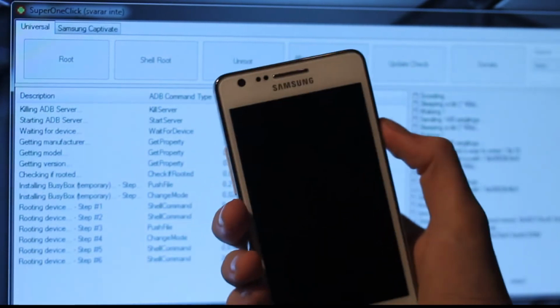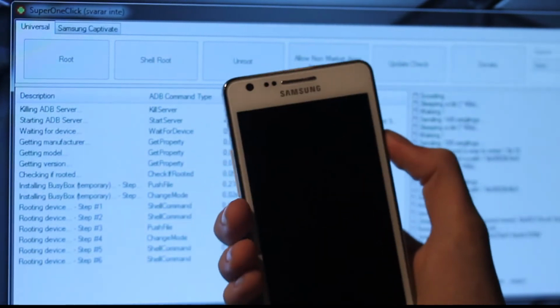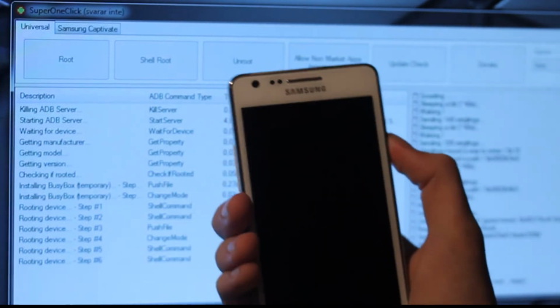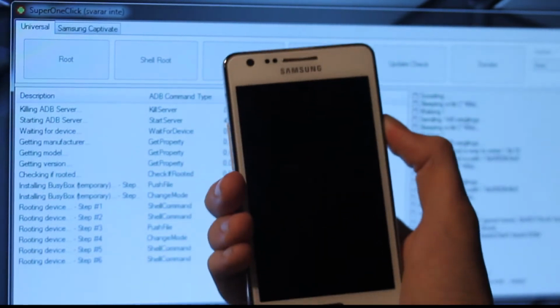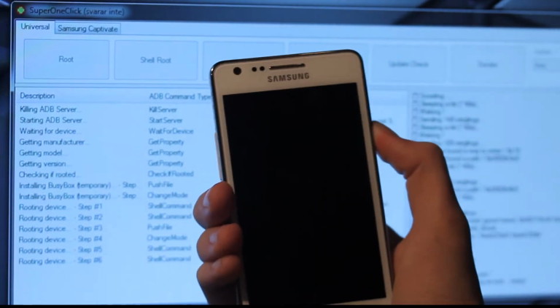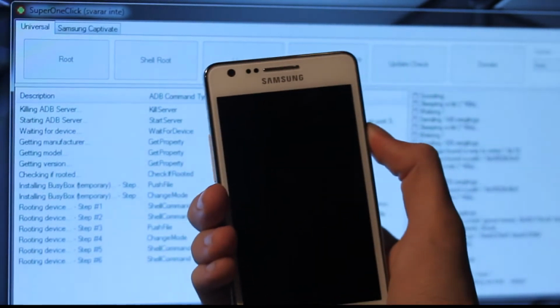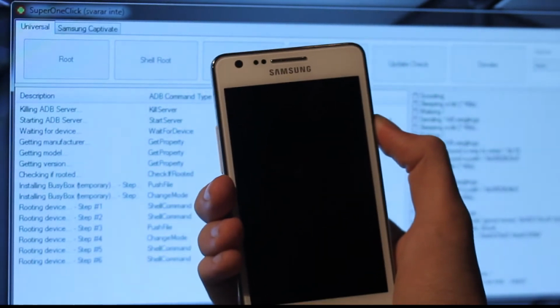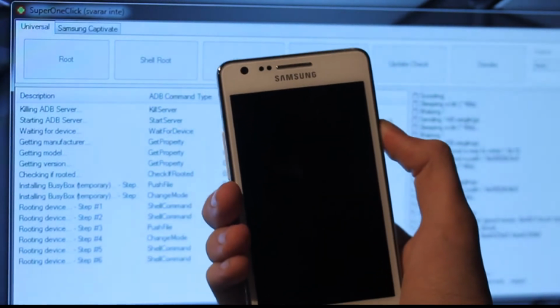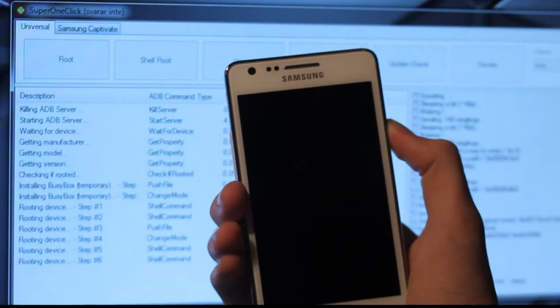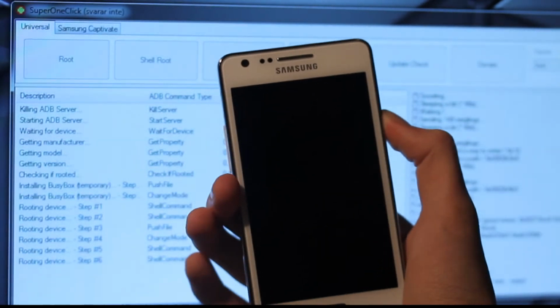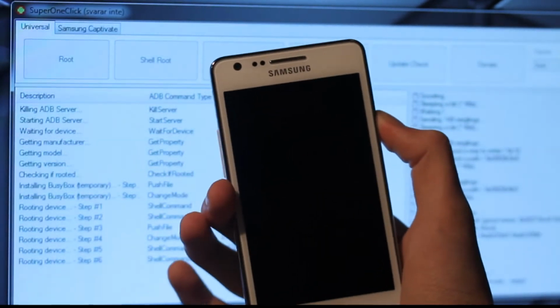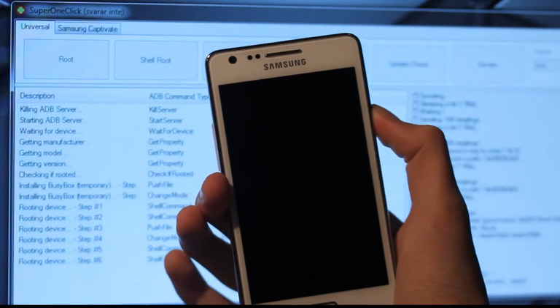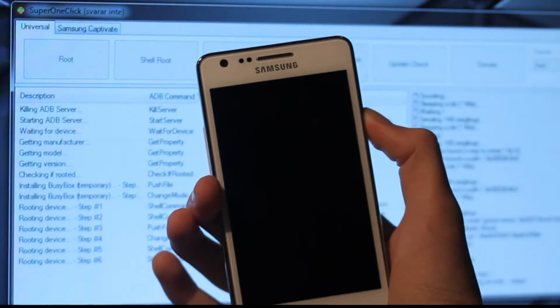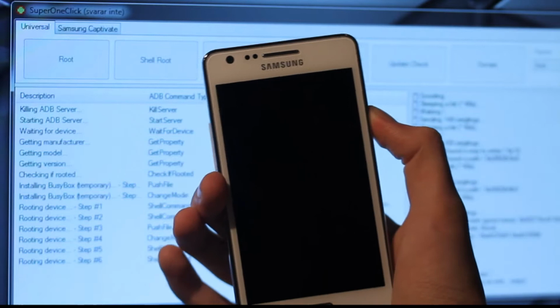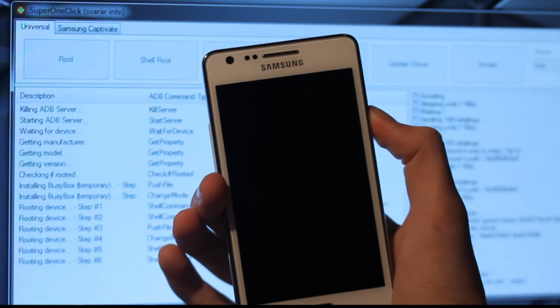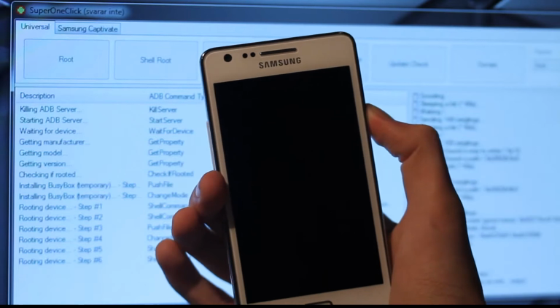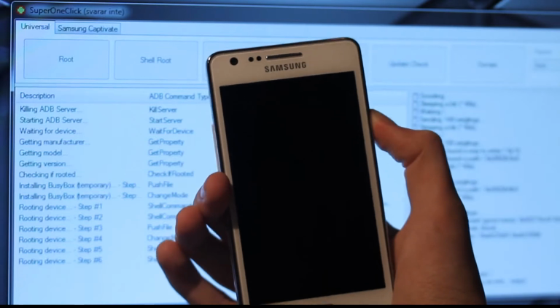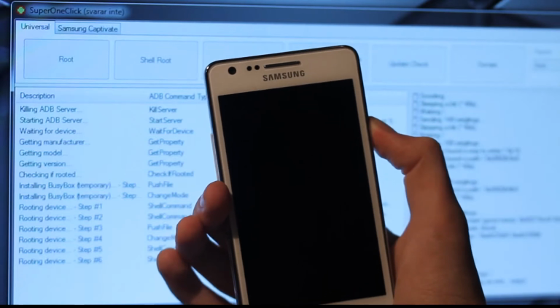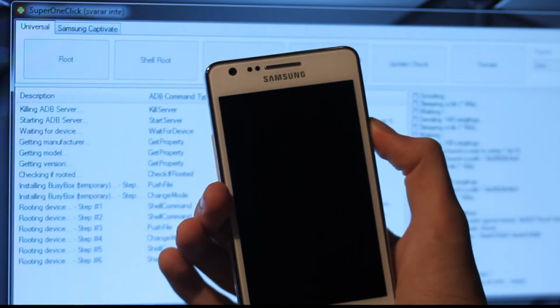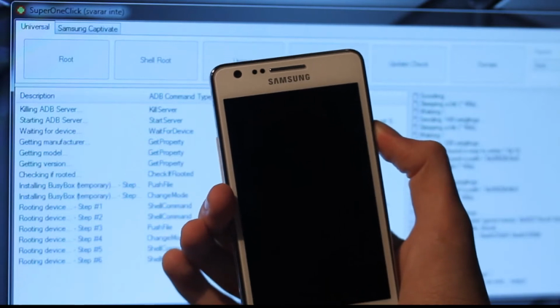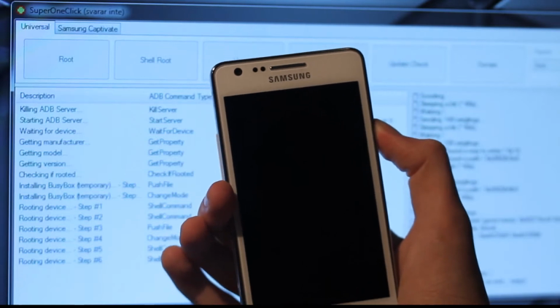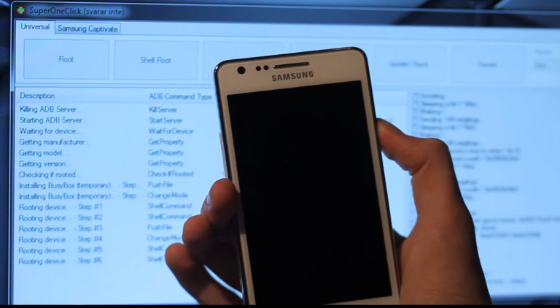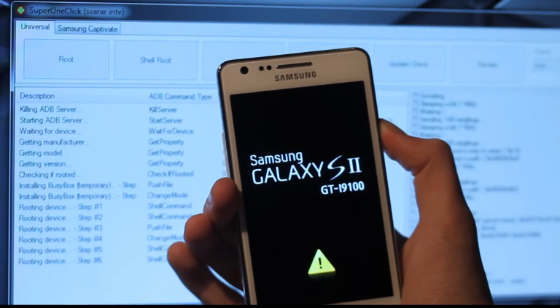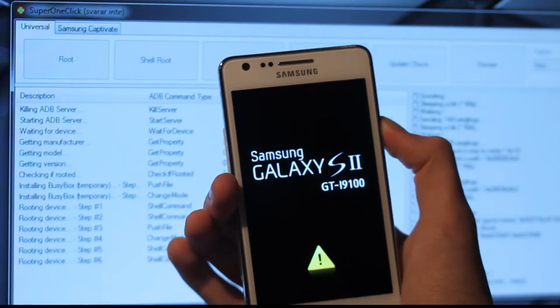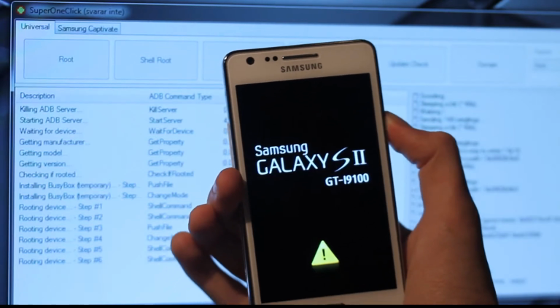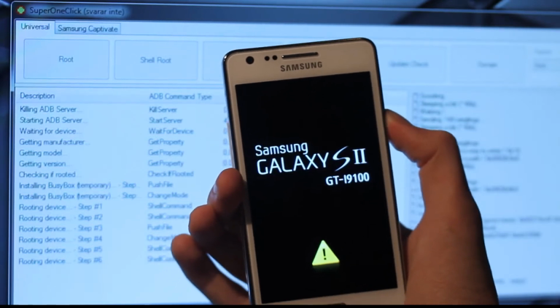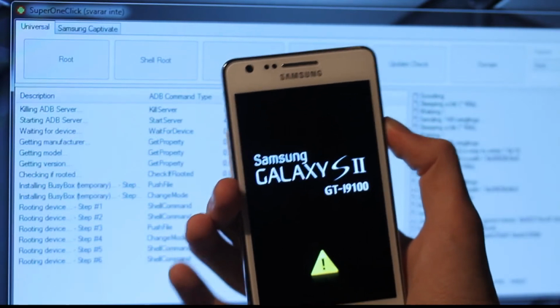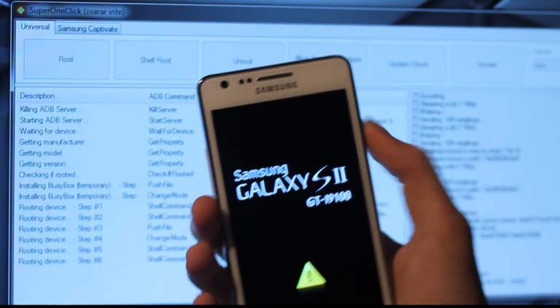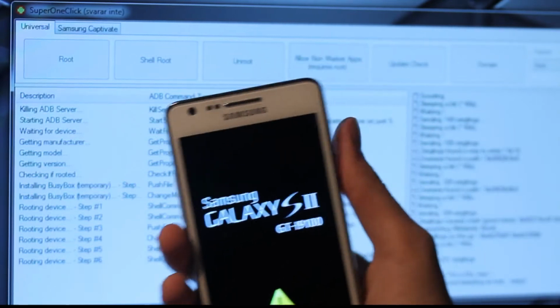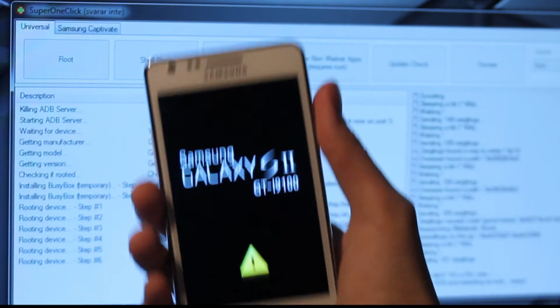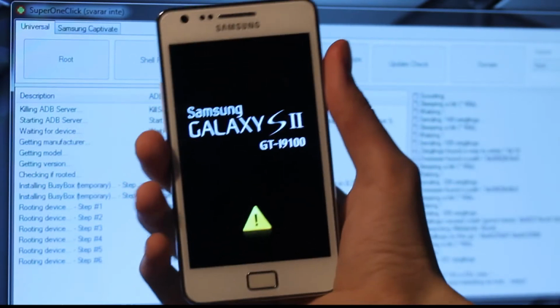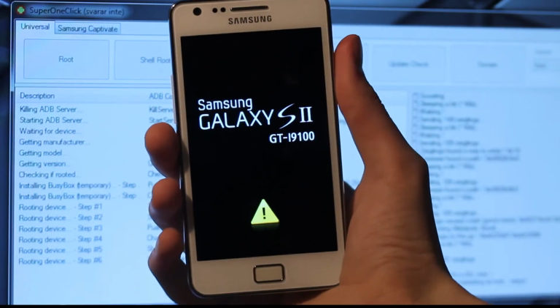I think I have to remove my USB cable first. Maybe it got stuck or something like that. Okay, there we go.